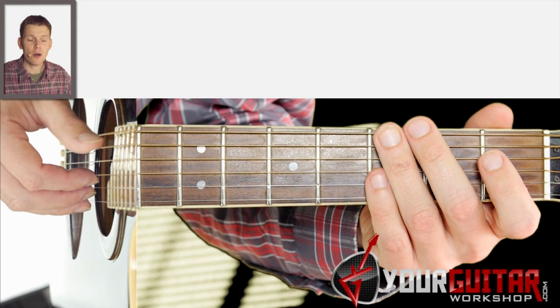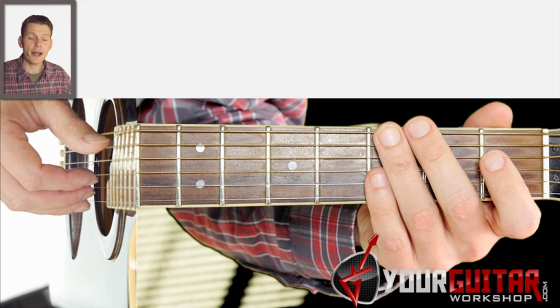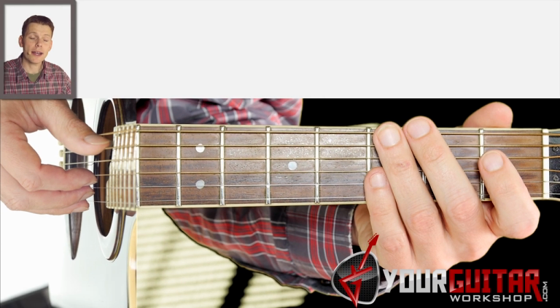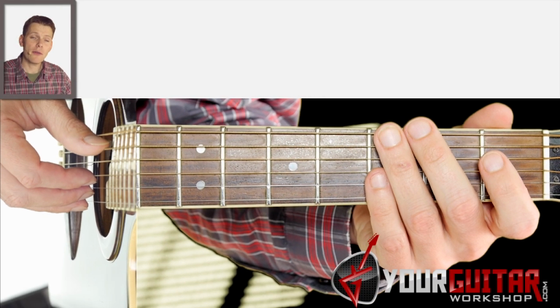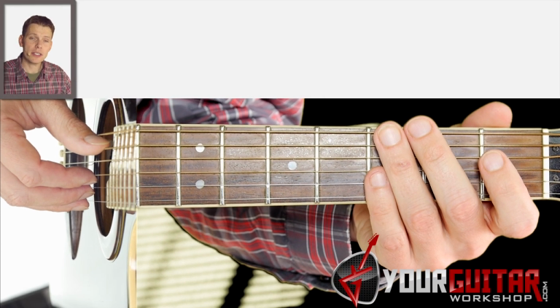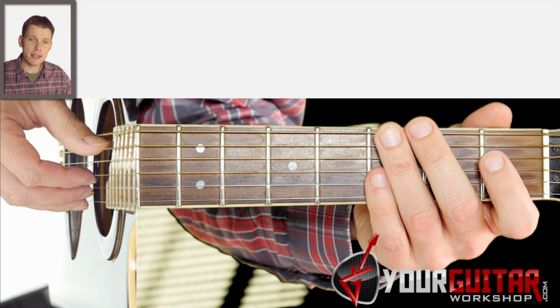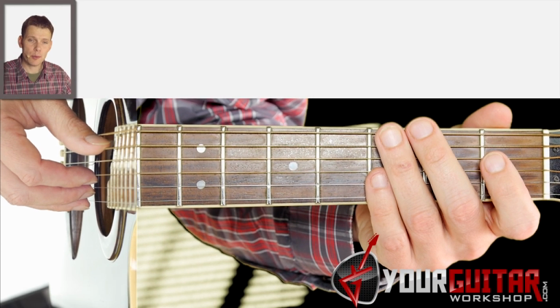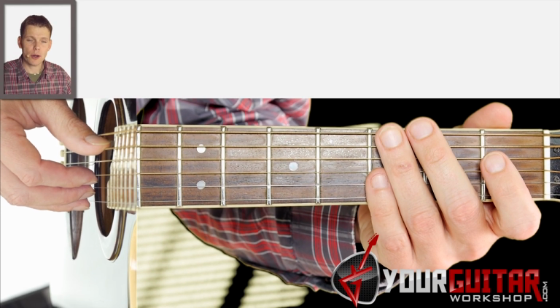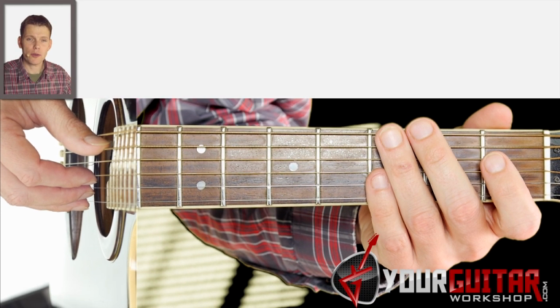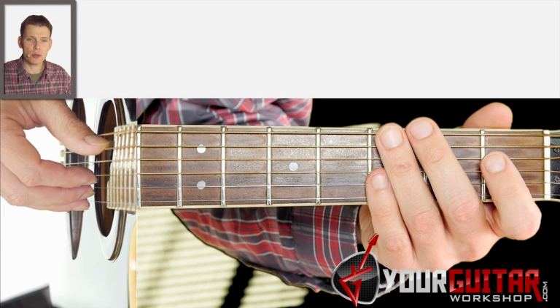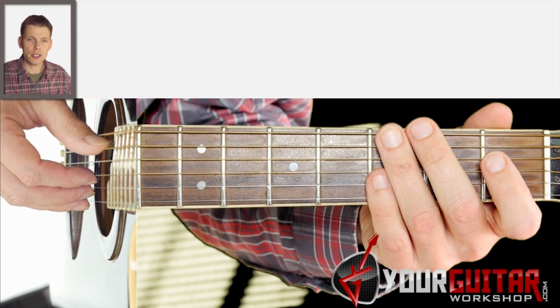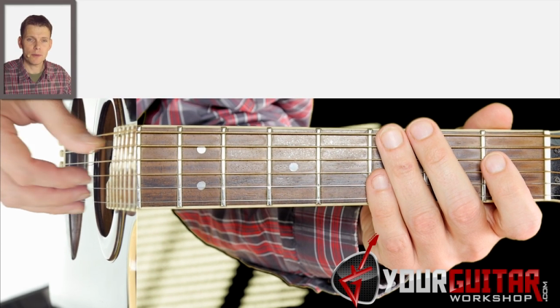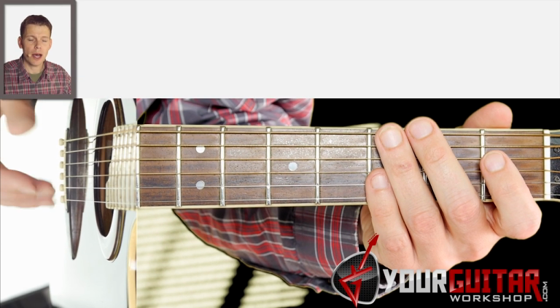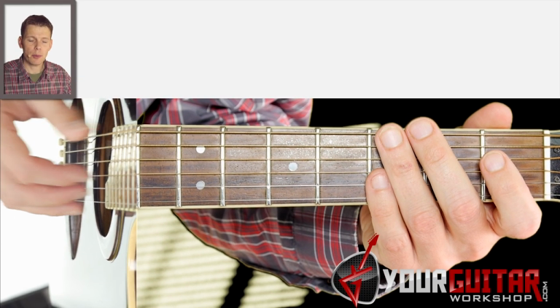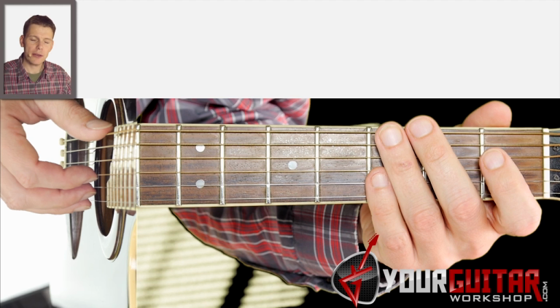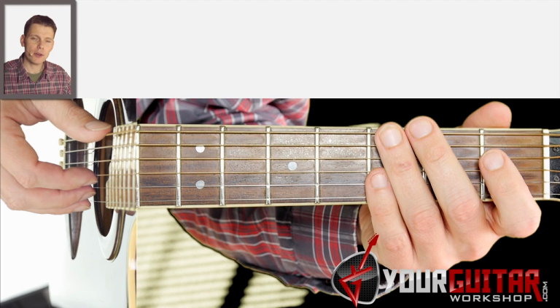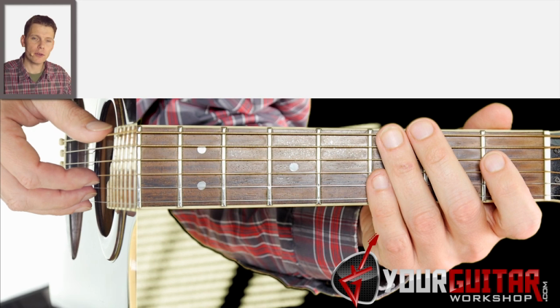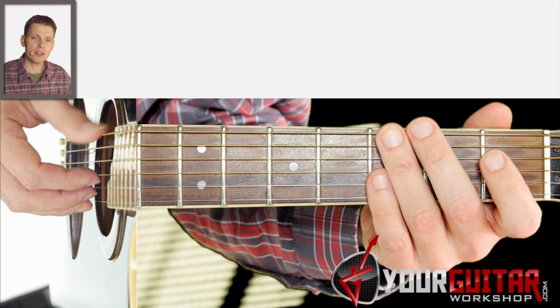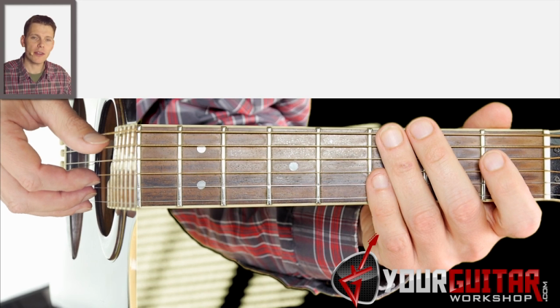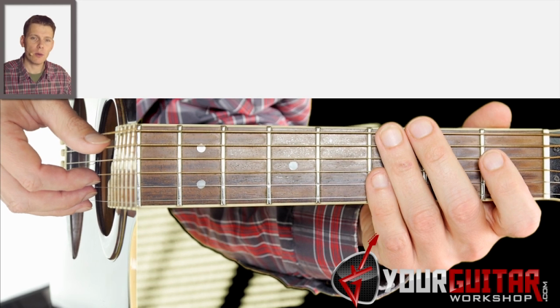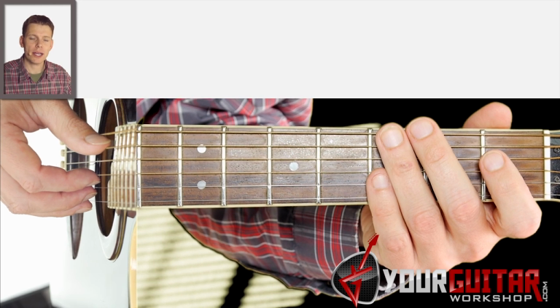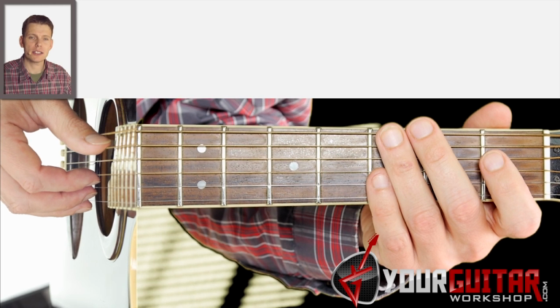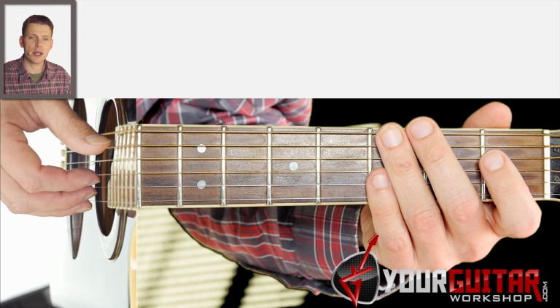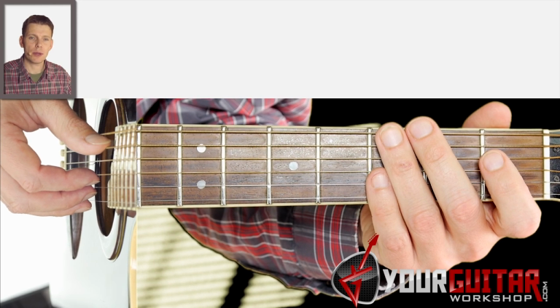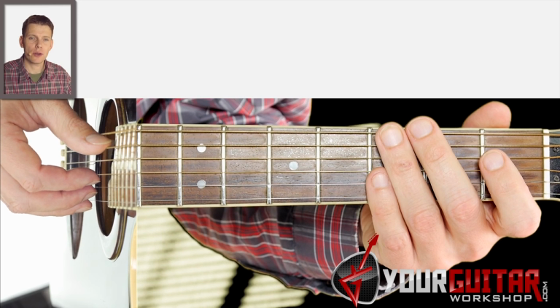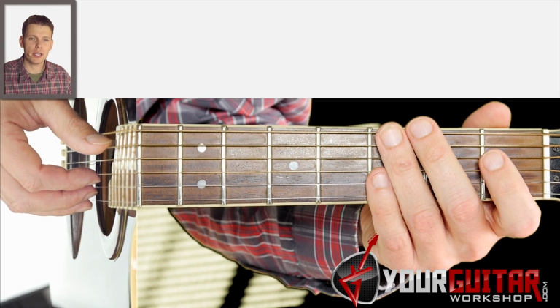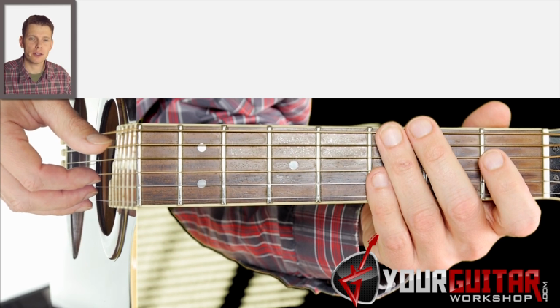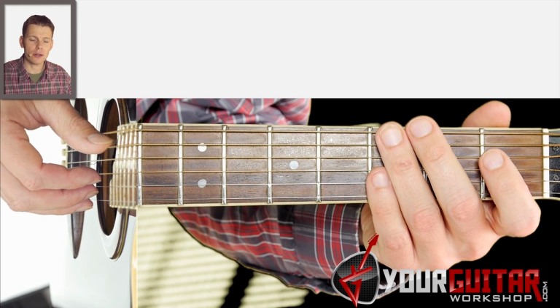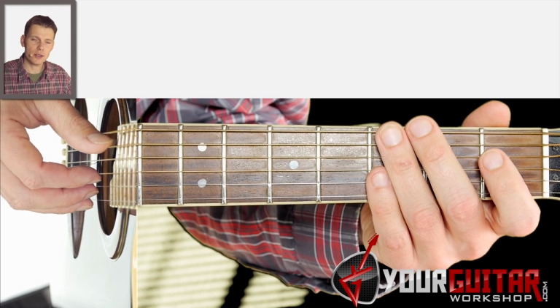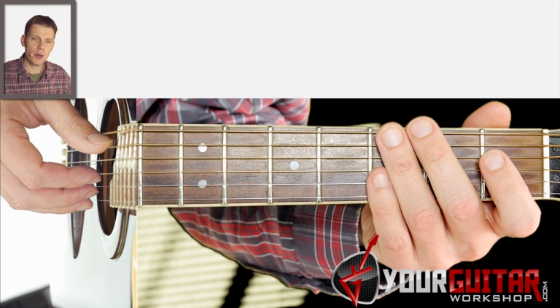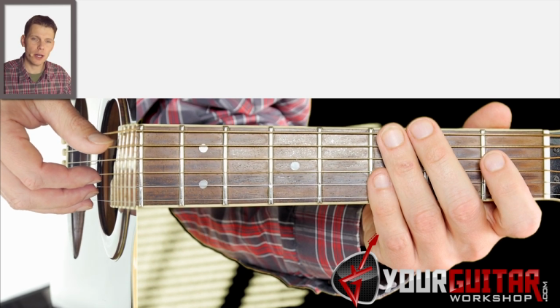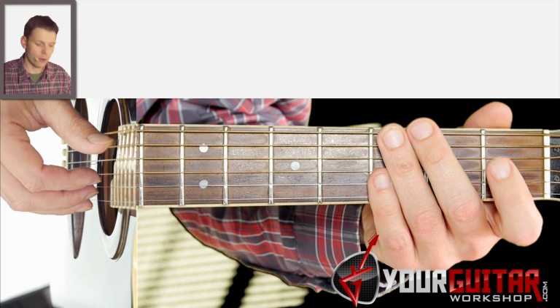All right, now for the second part of the bridge. I'll play it for you first and then we'll get into how to play it on the guitar. So here we go.